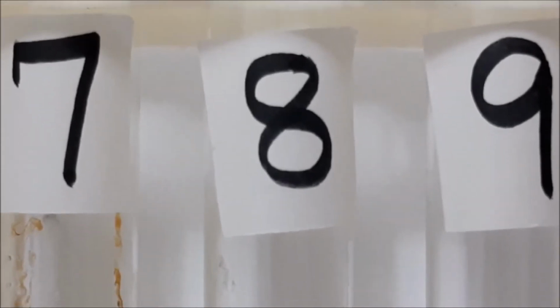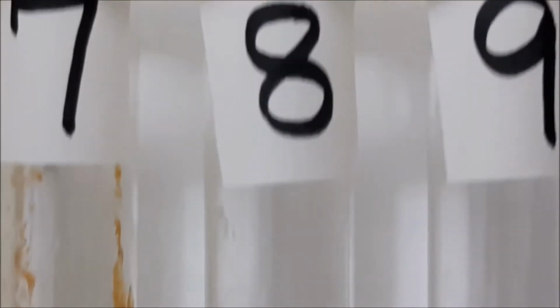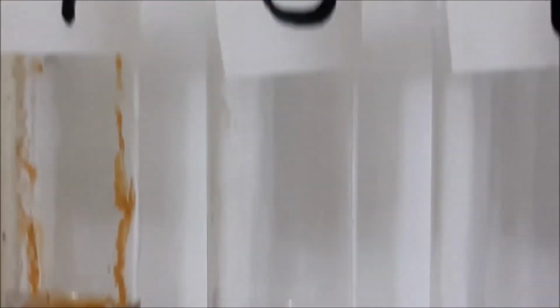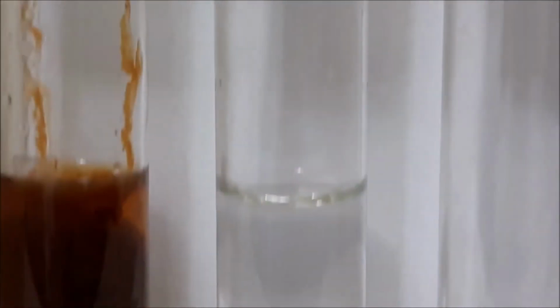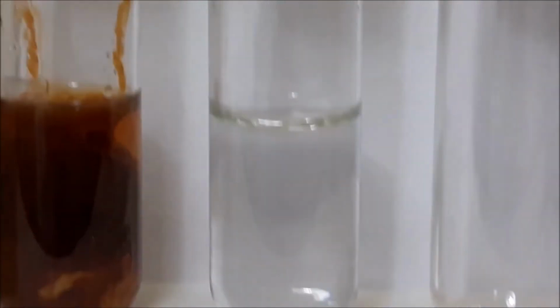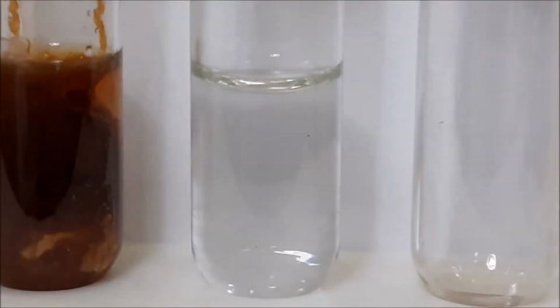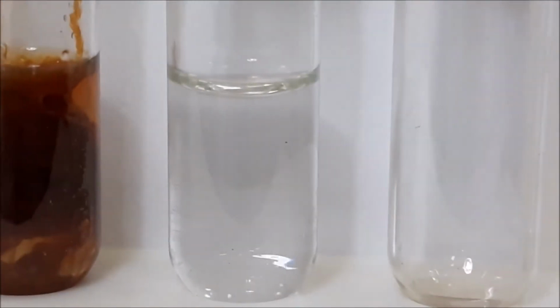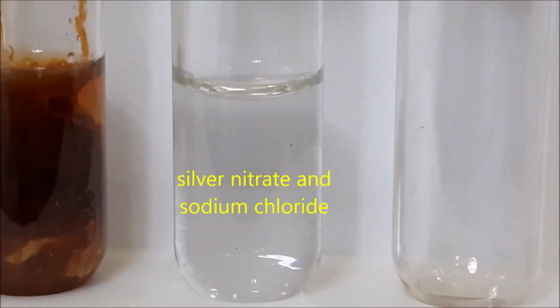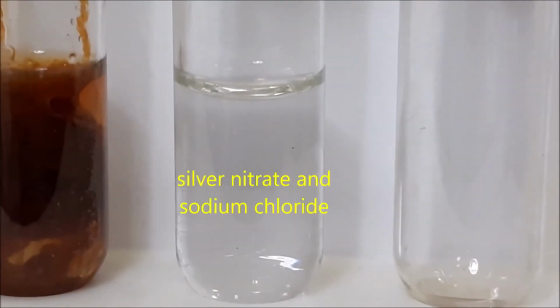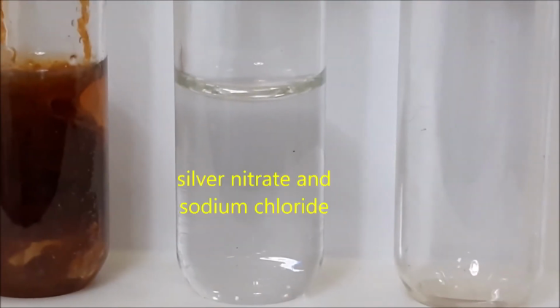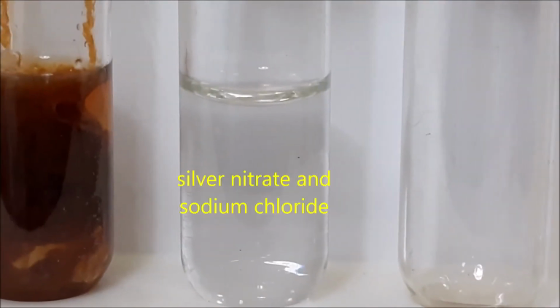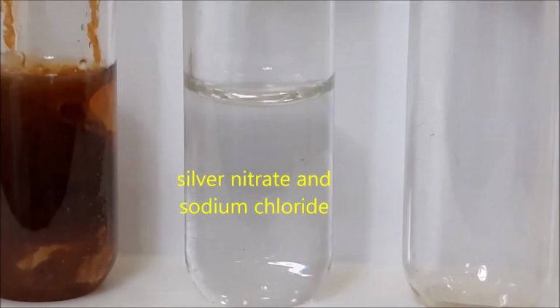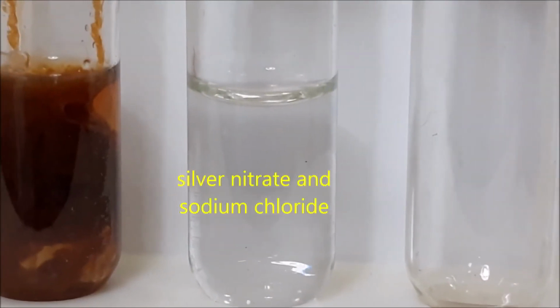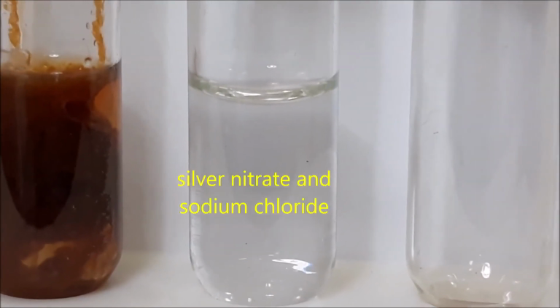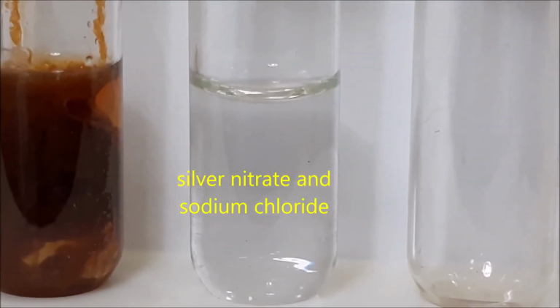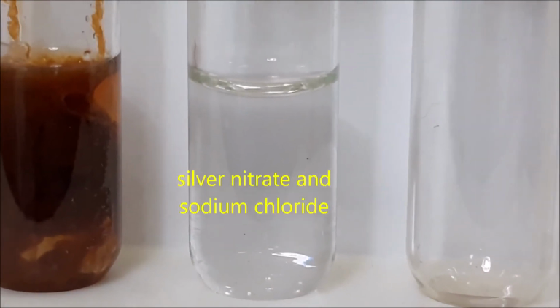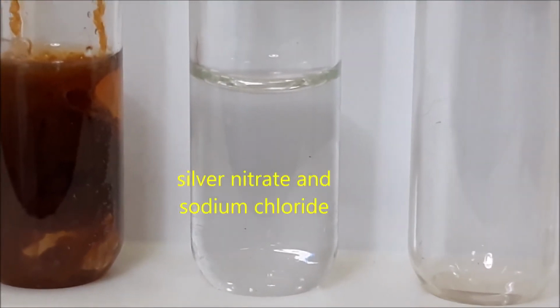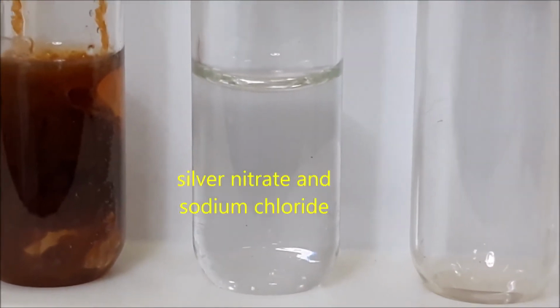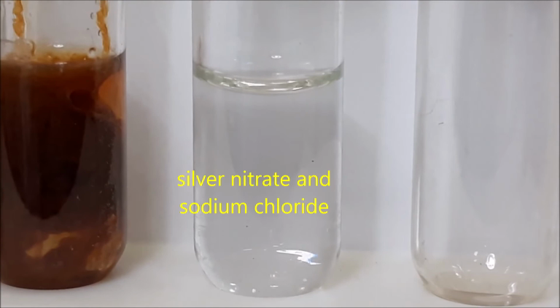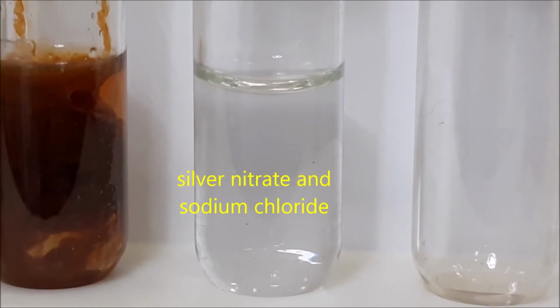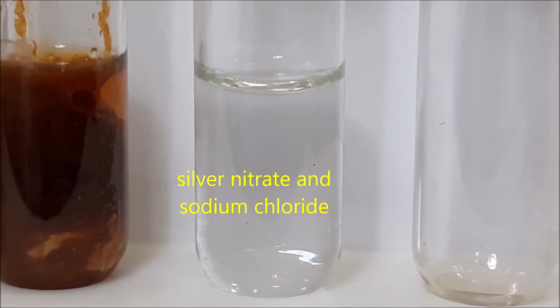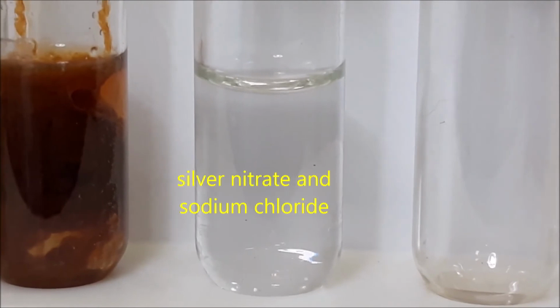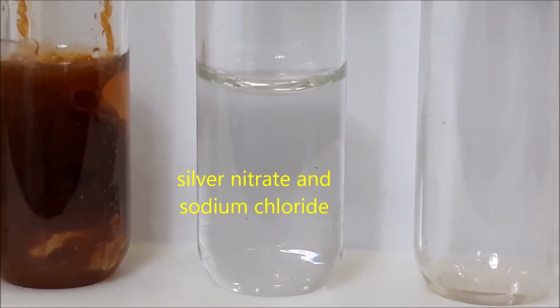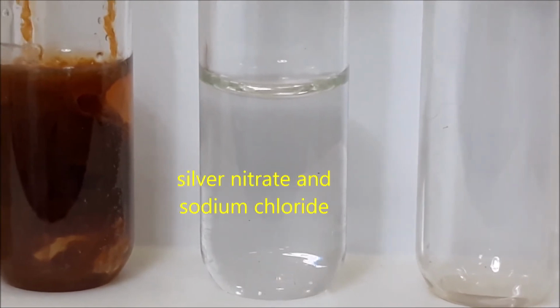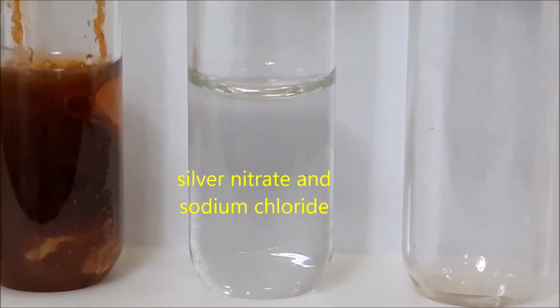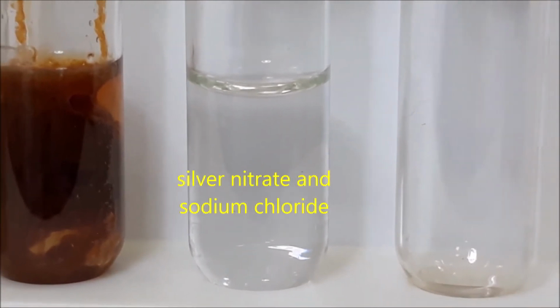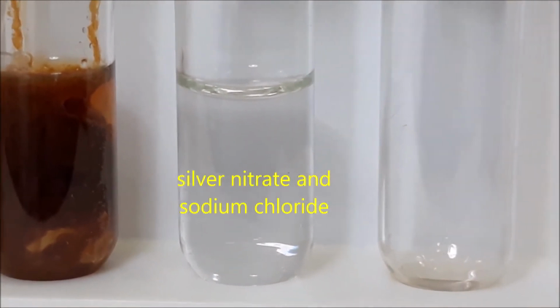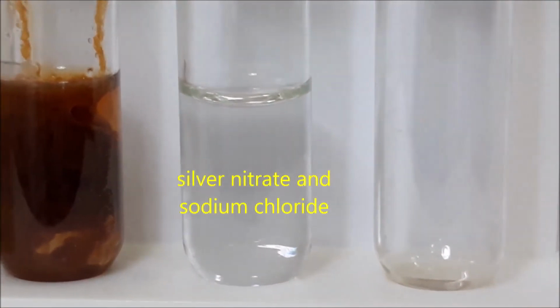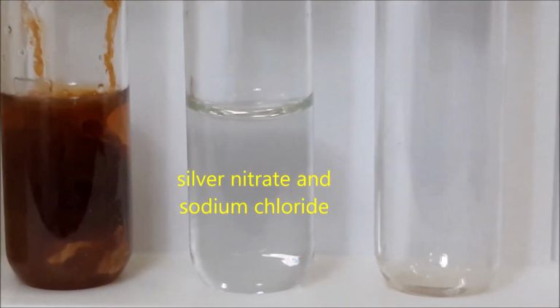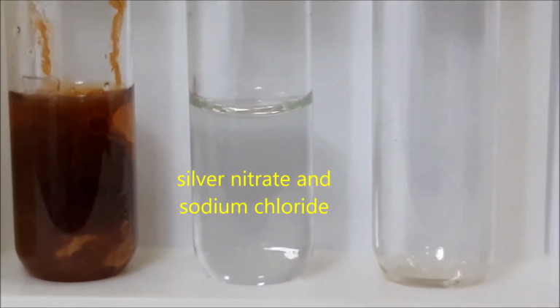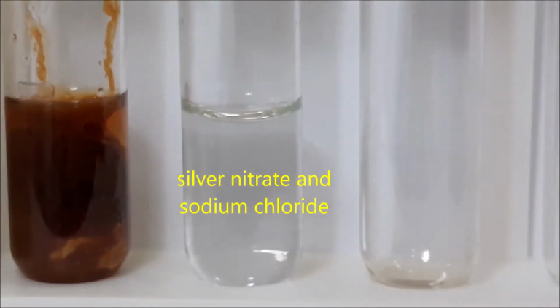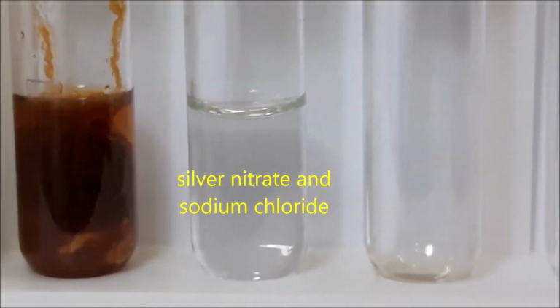For test tube number eight, we have silver nitrate and sodium chloride.